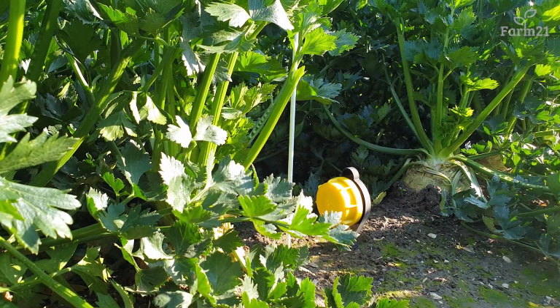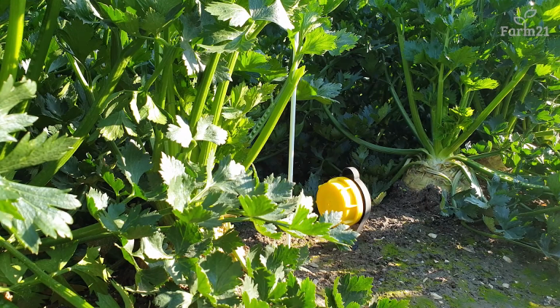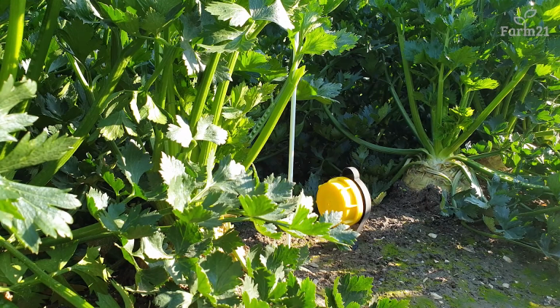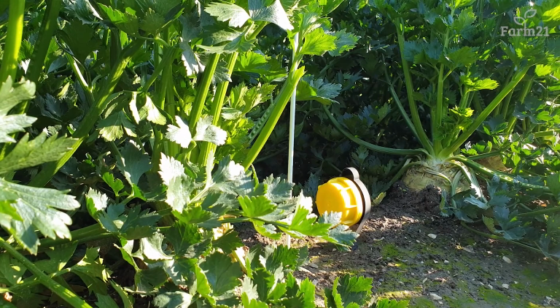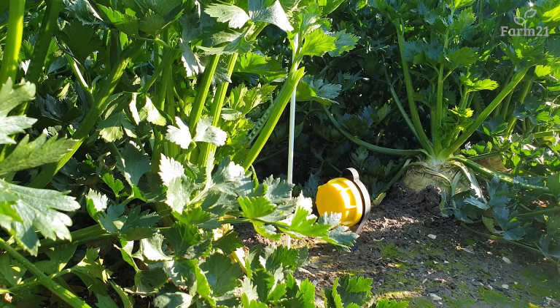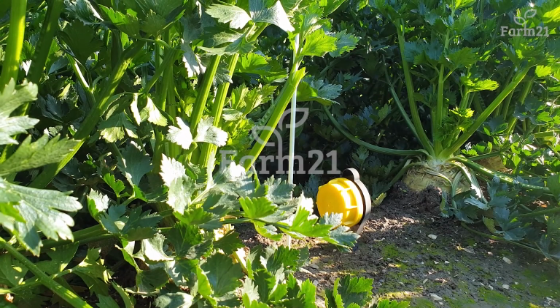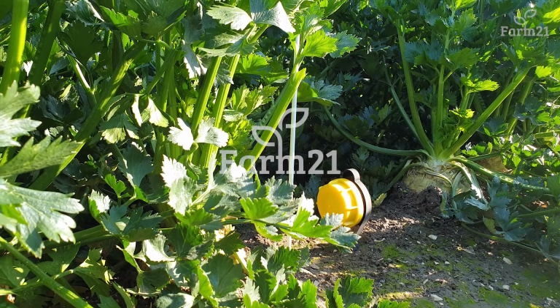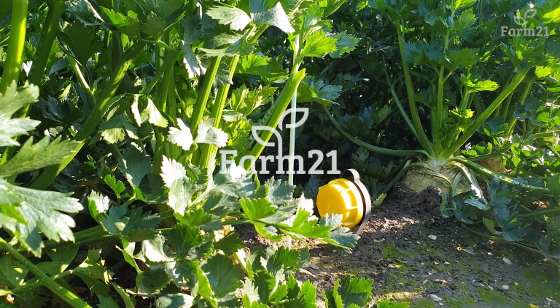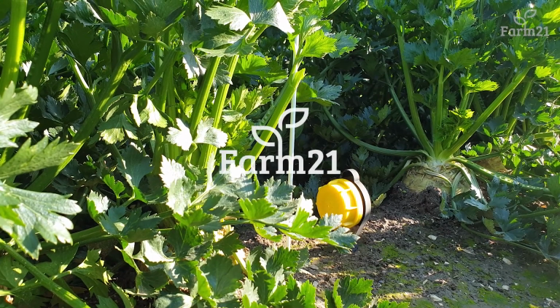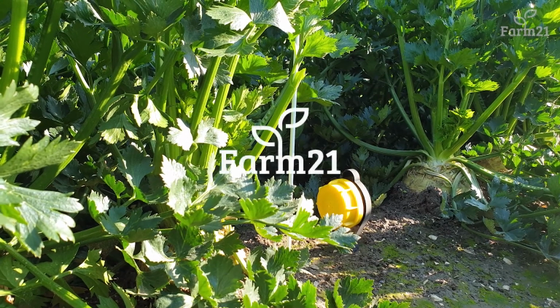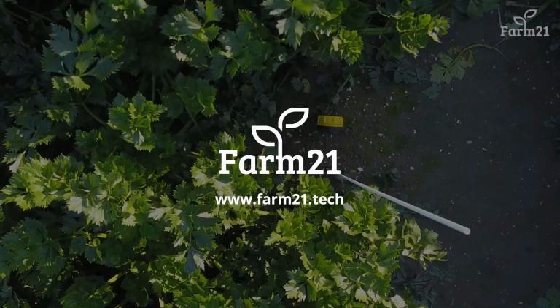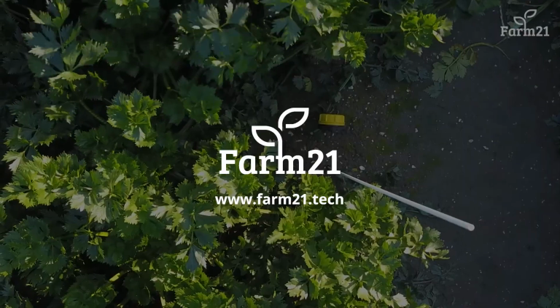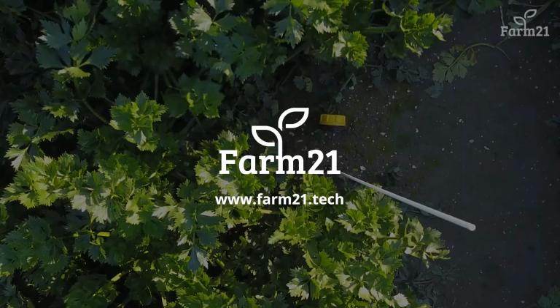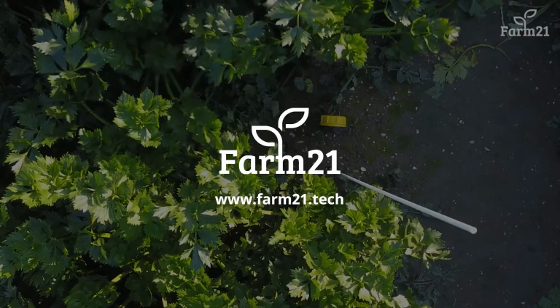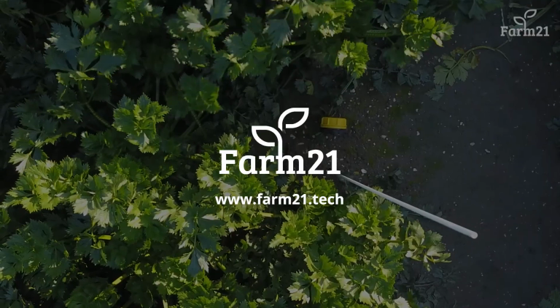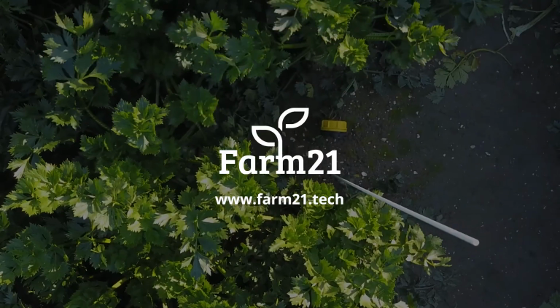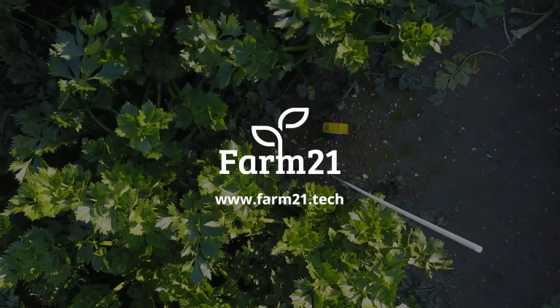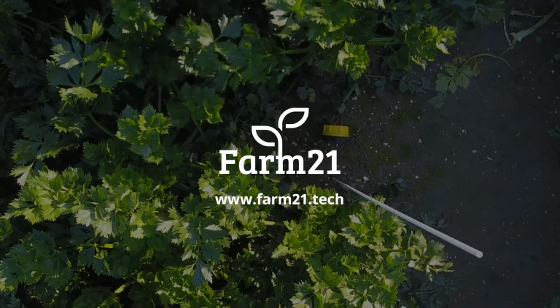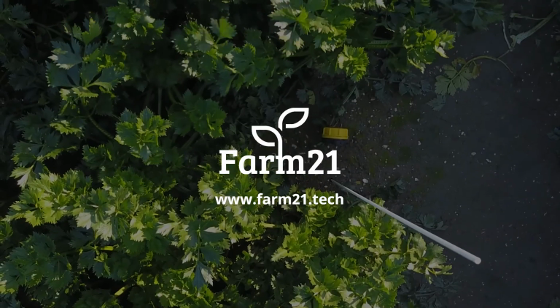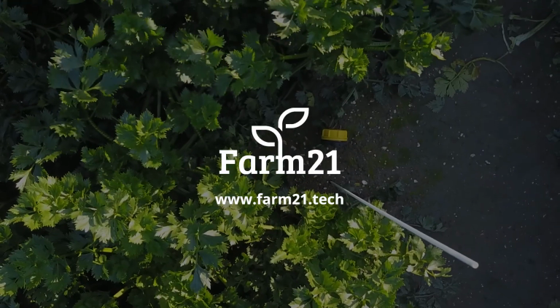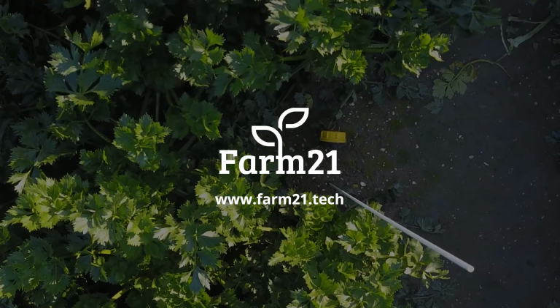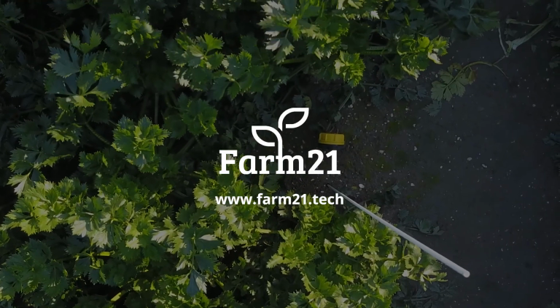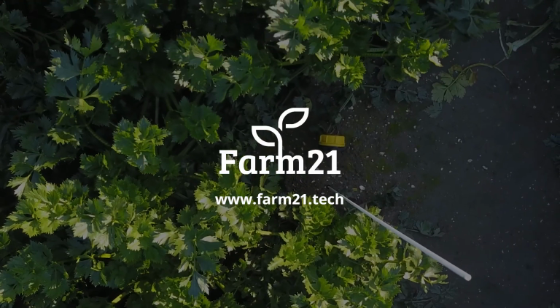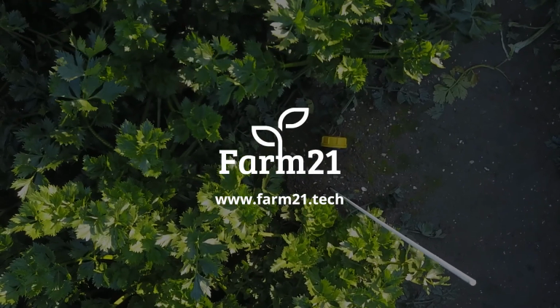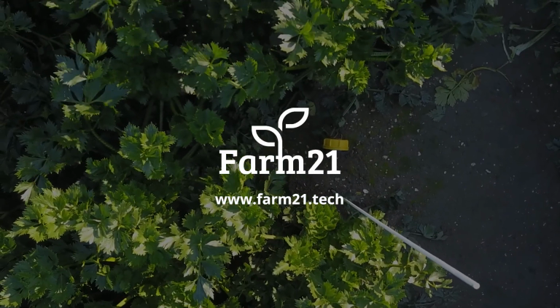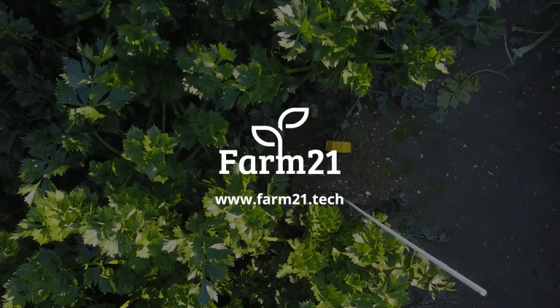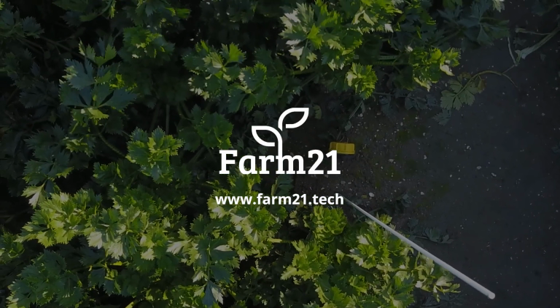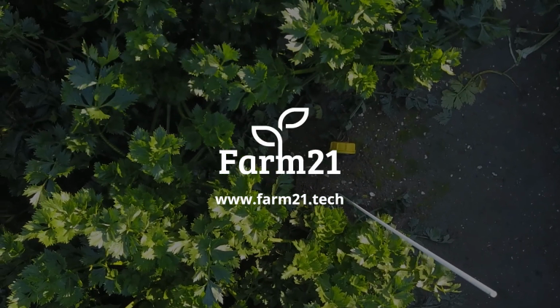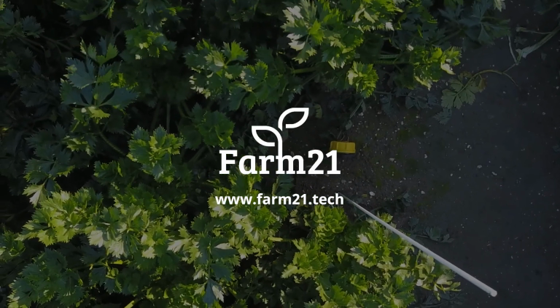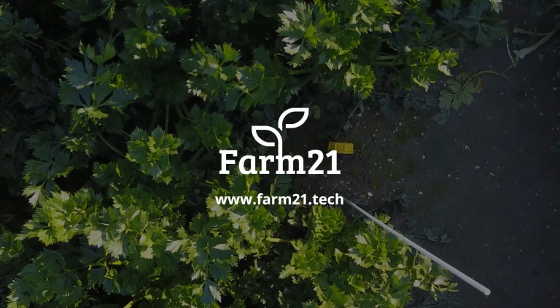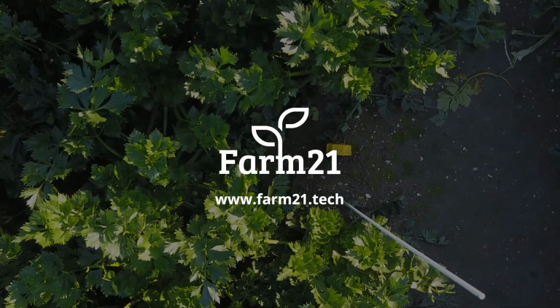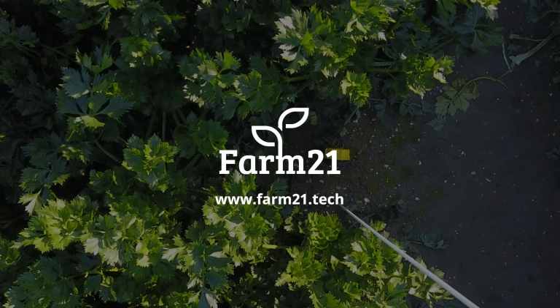If you want more information, please contact your crop advisor or go to farm21.tech.